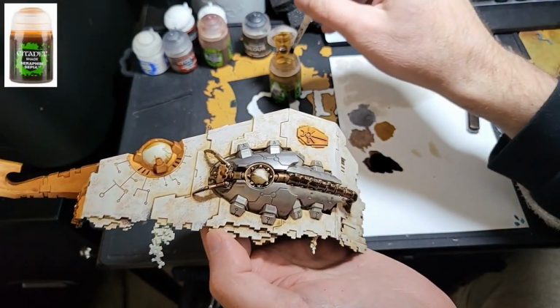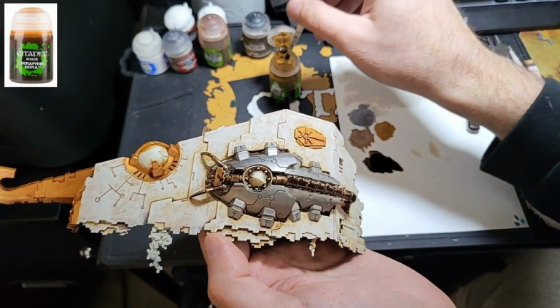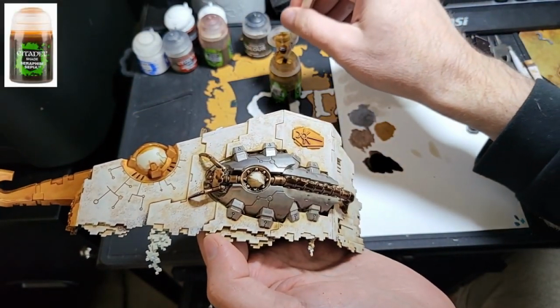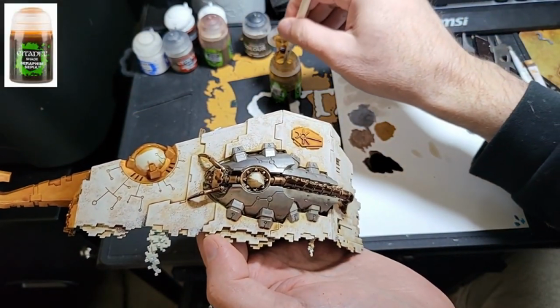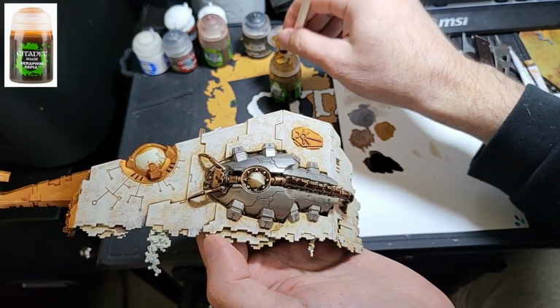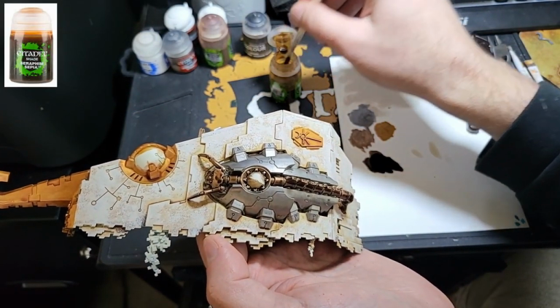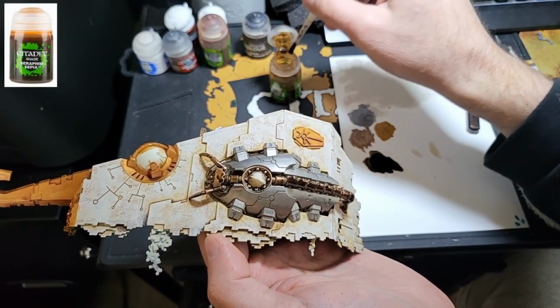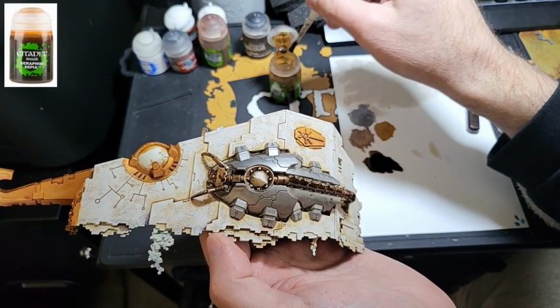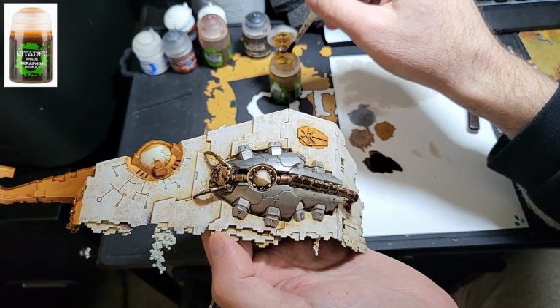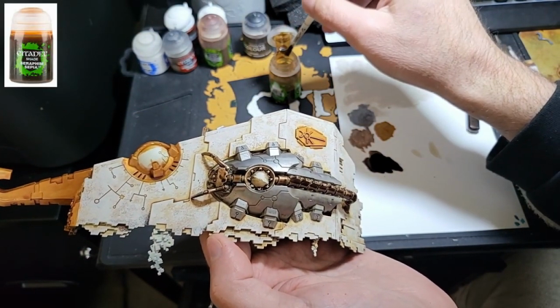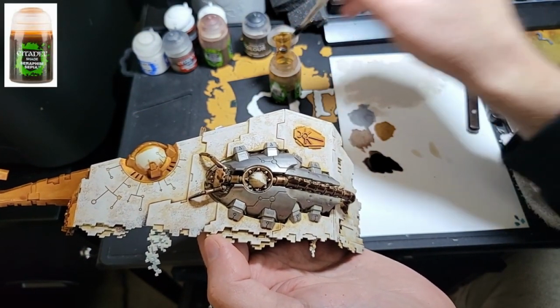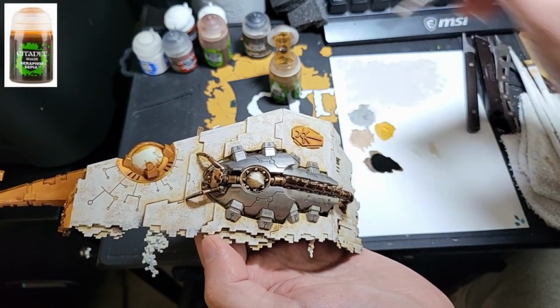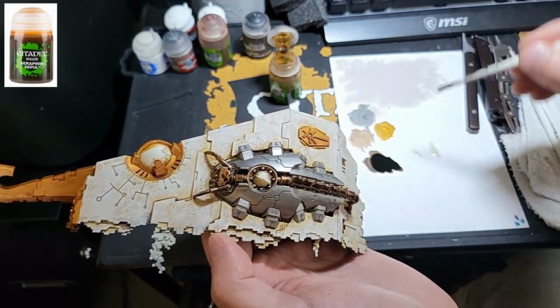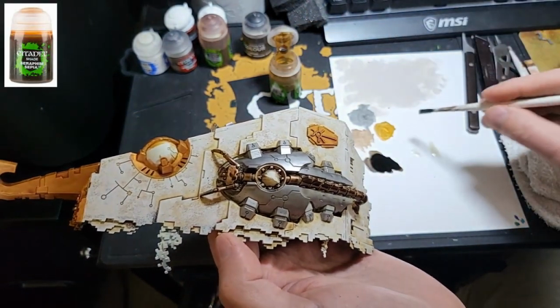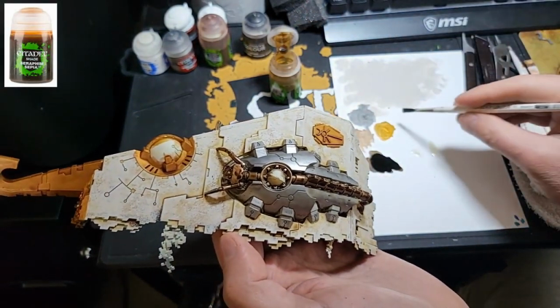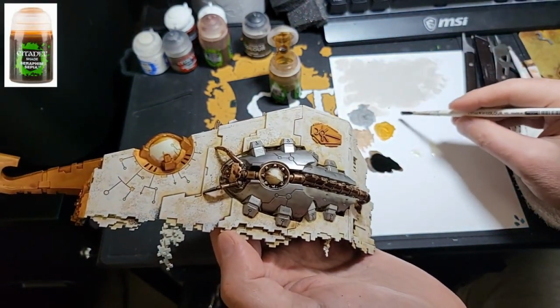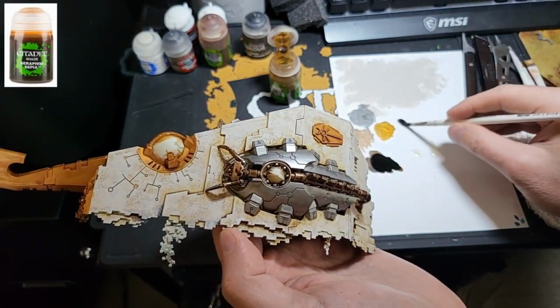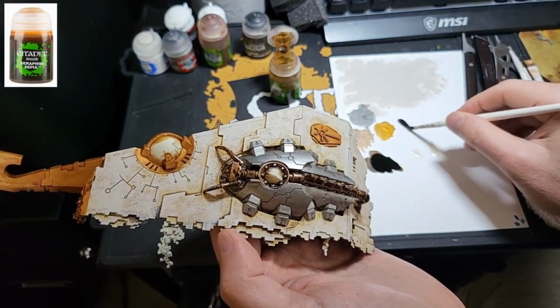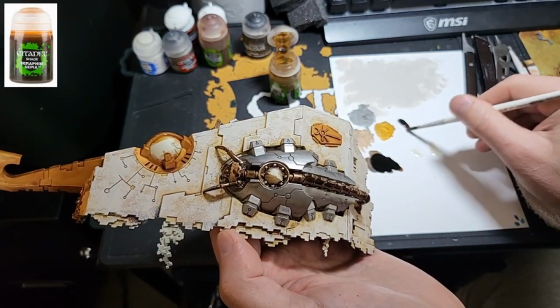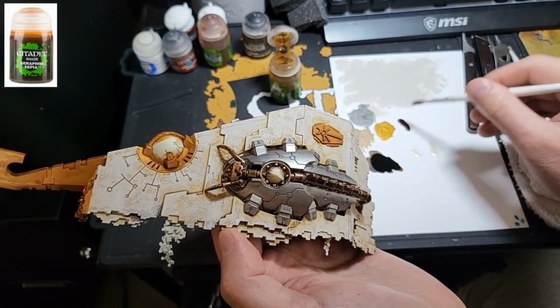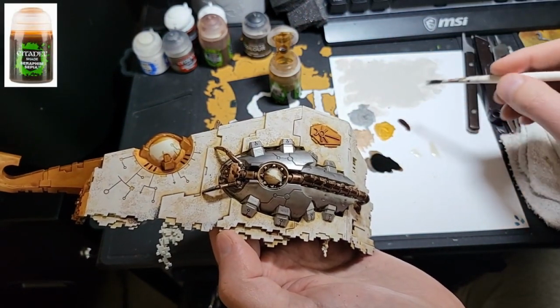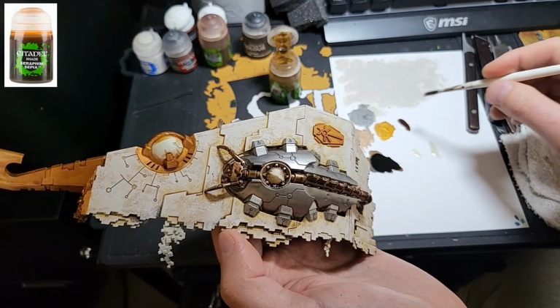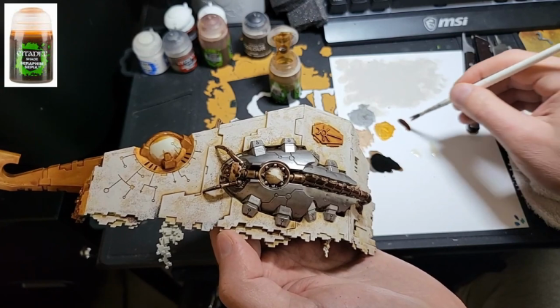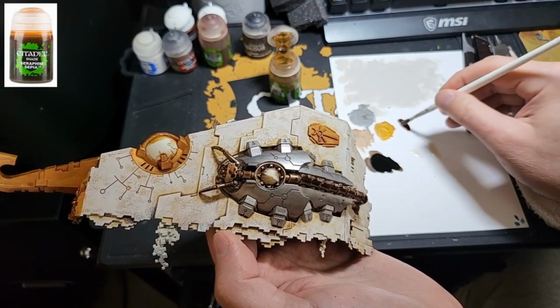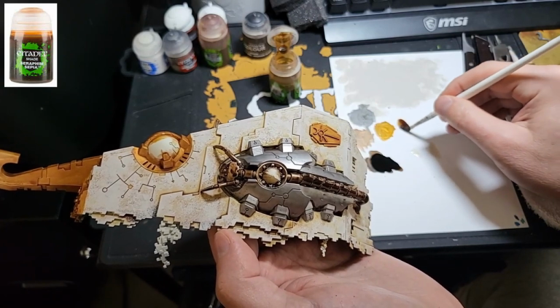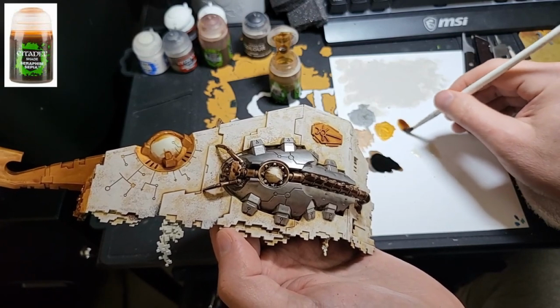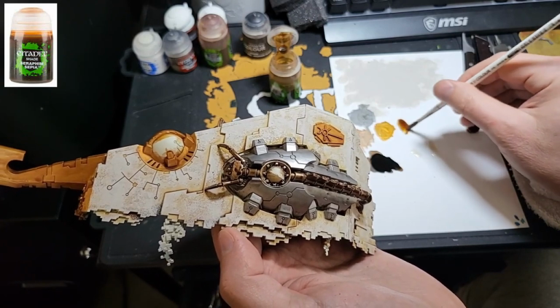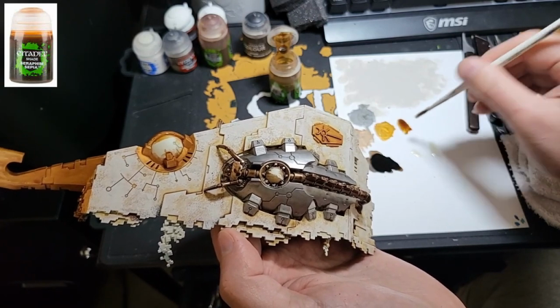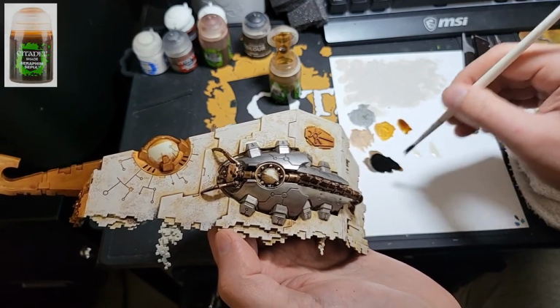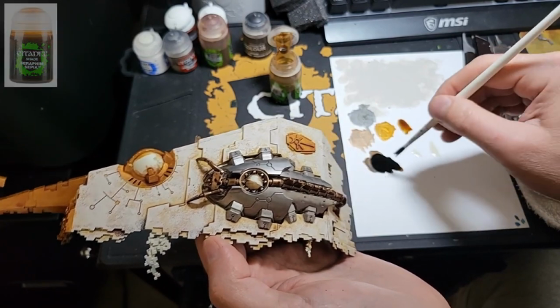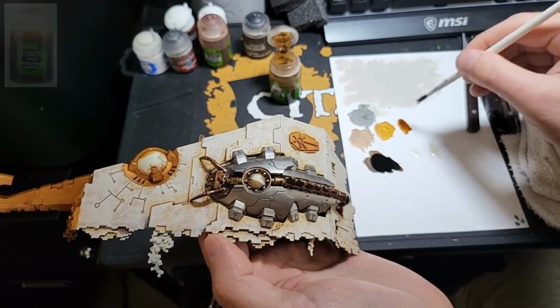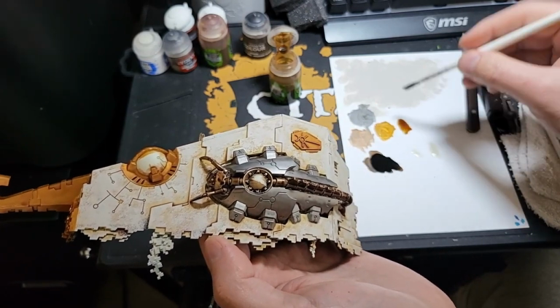I'm returning to Seraphim Sepia and I'm going to paint the back of the scarab.